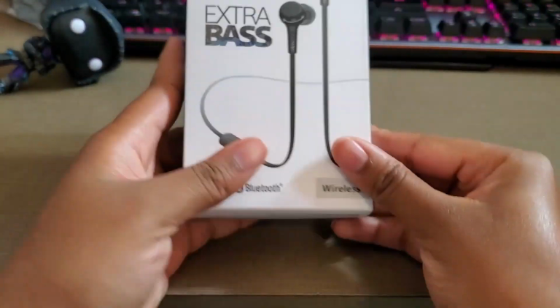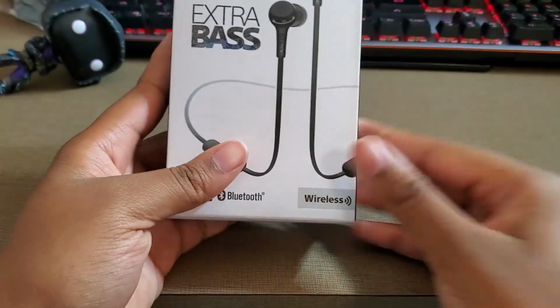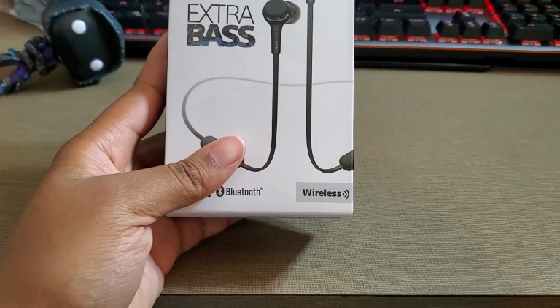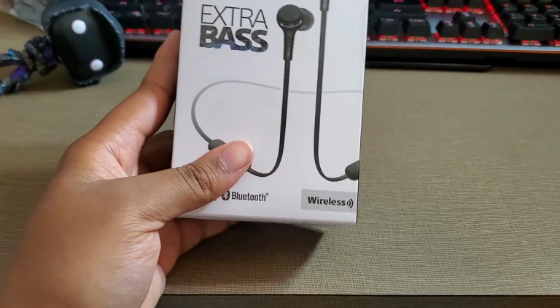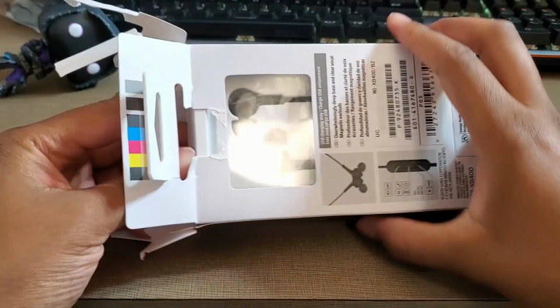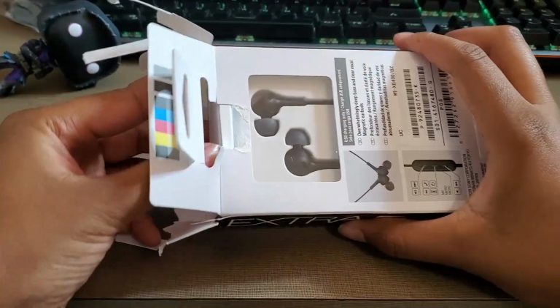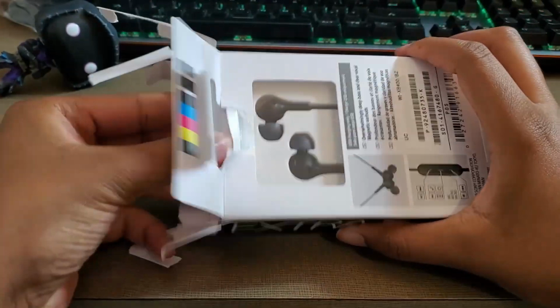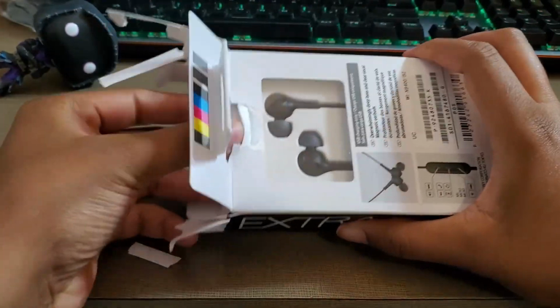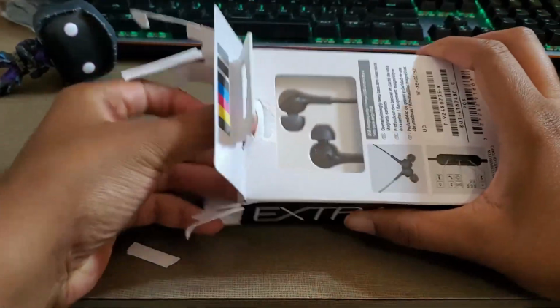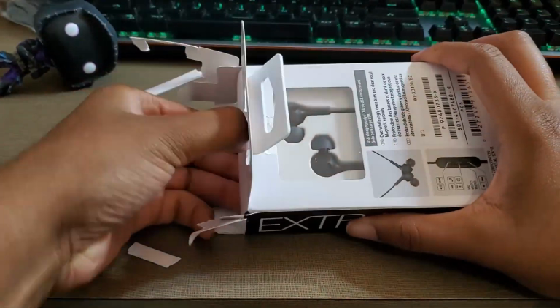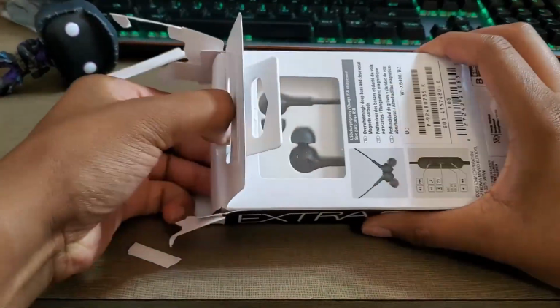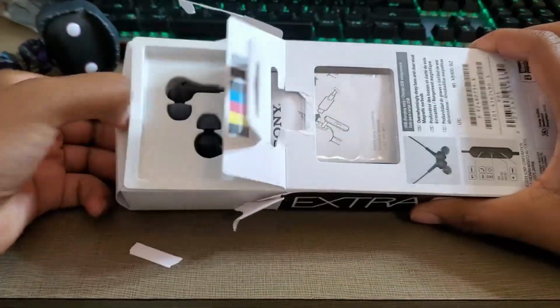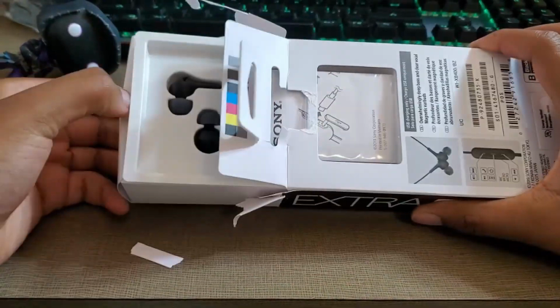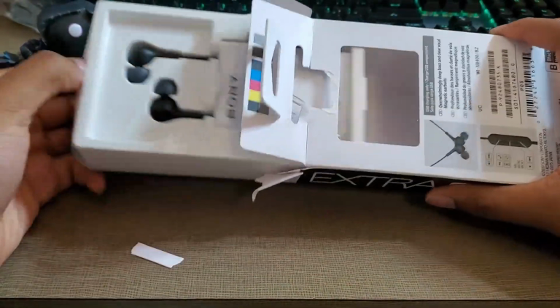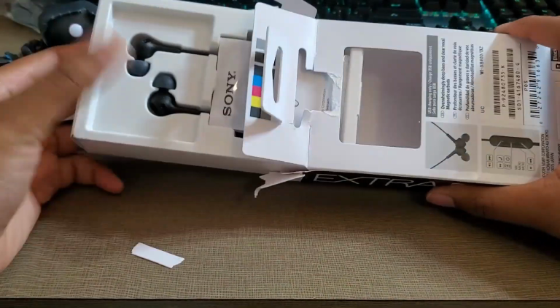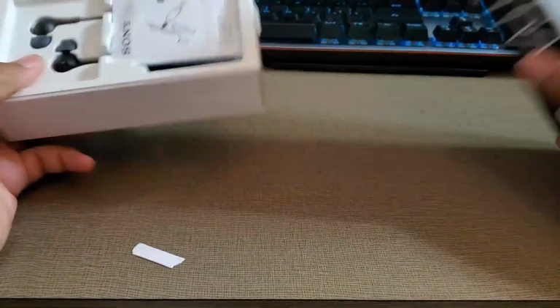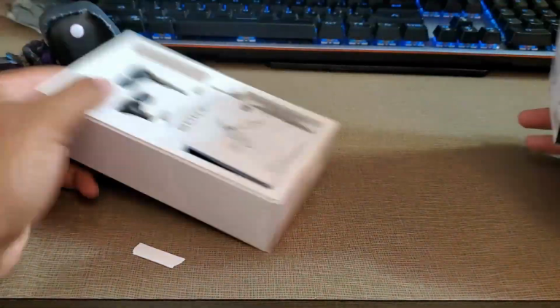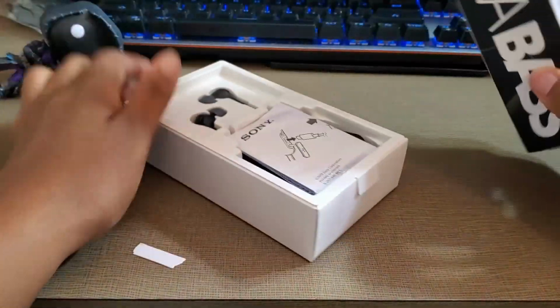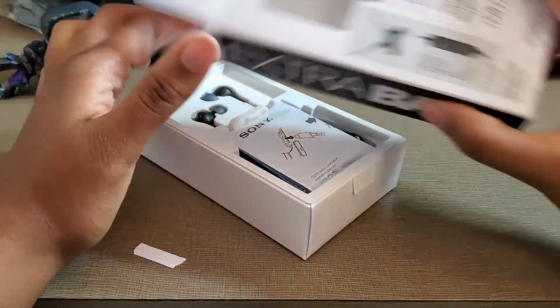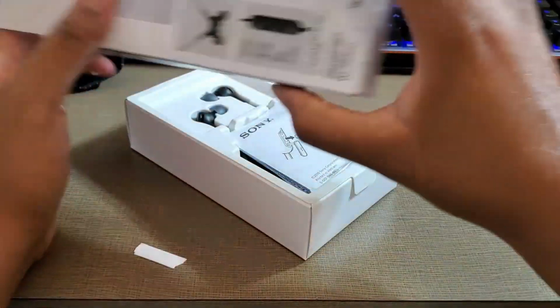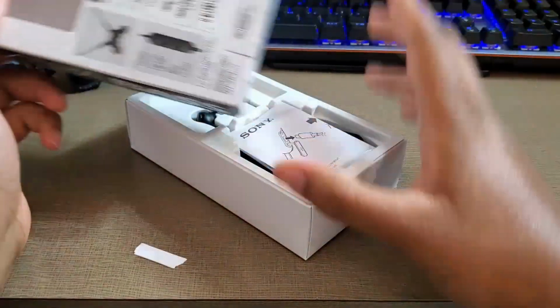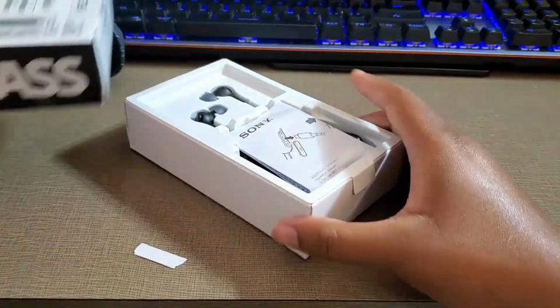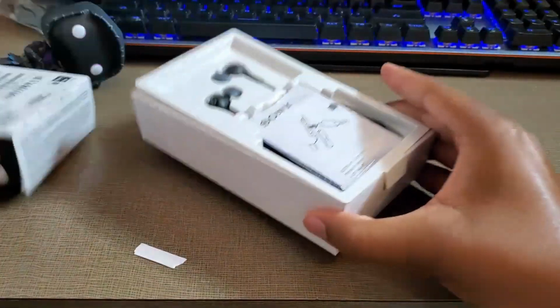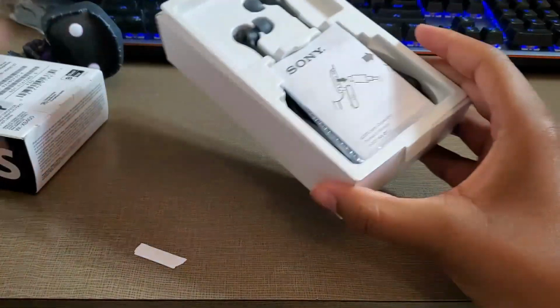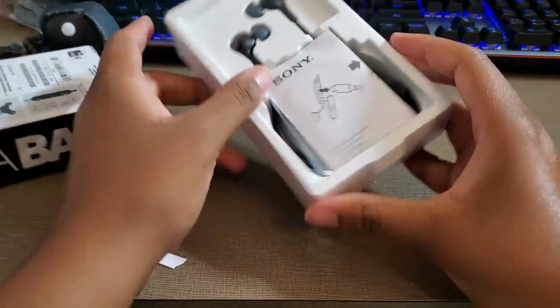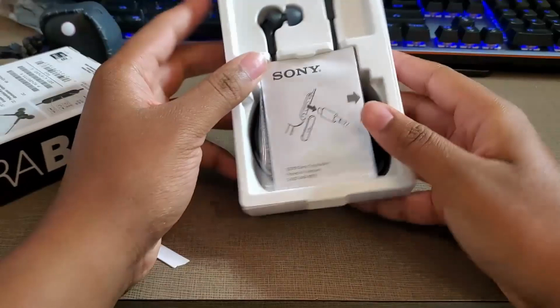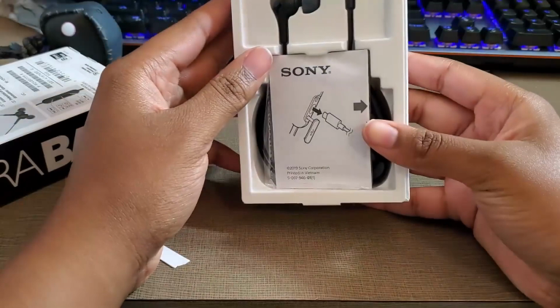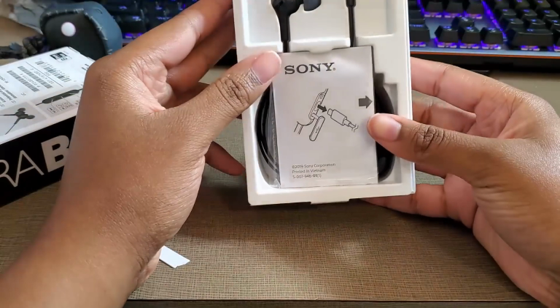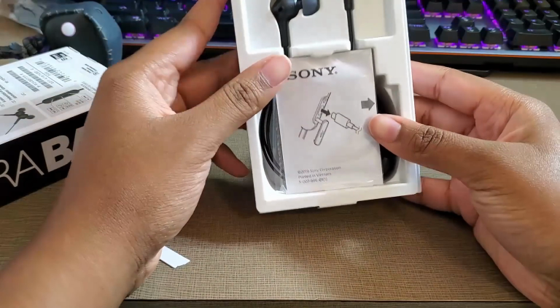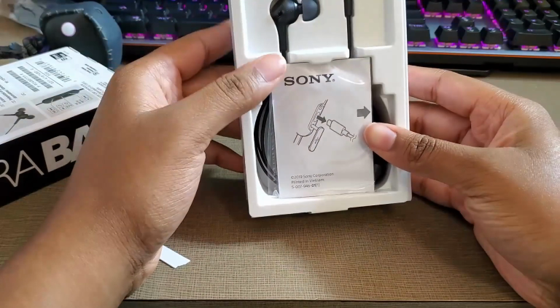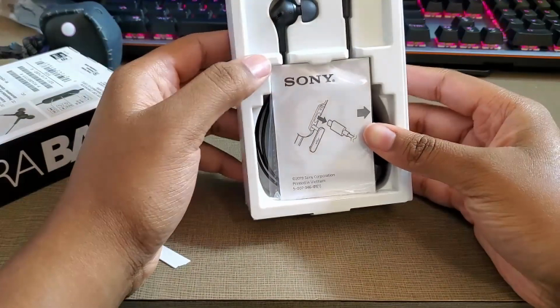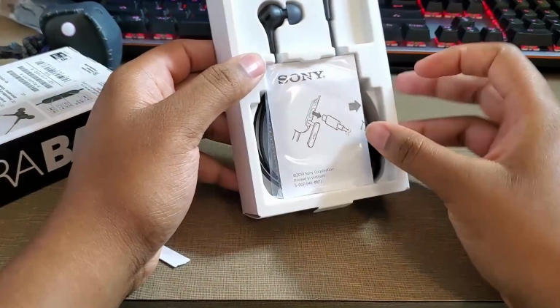Now for the real unboxing. I try not to be a wild animal when opening packaging, but this was childproof so I had to rip it apart.